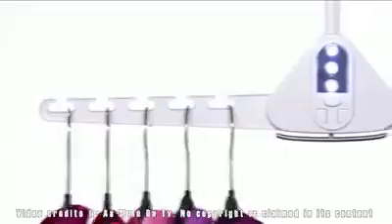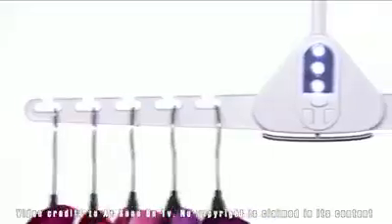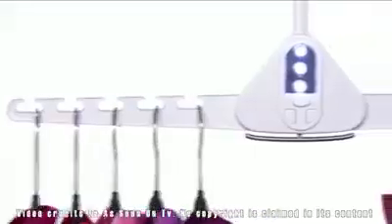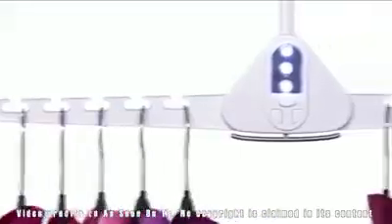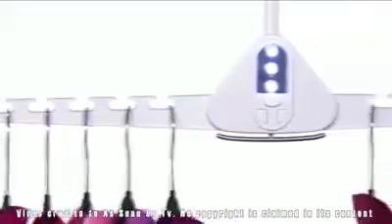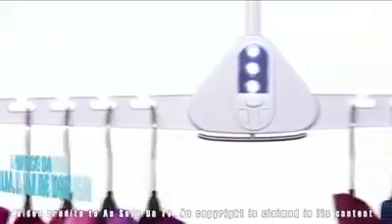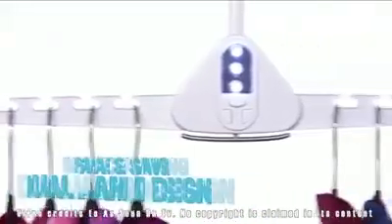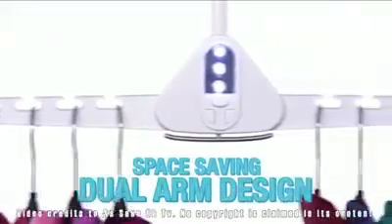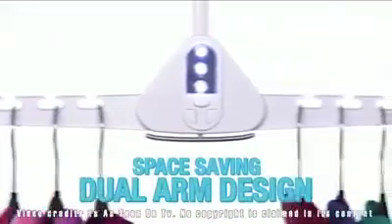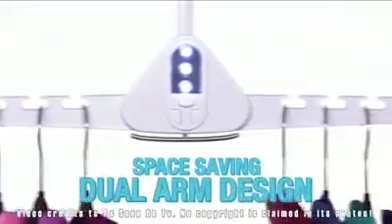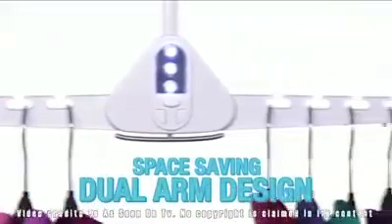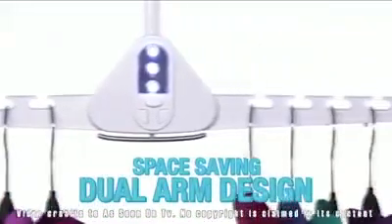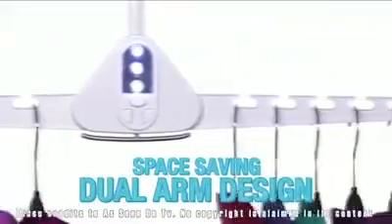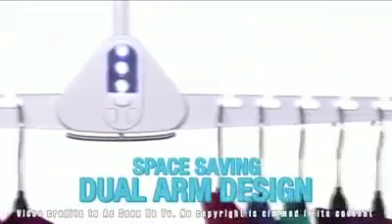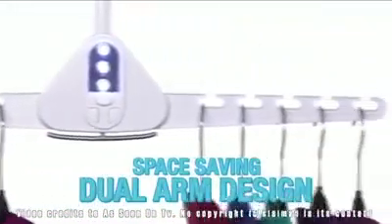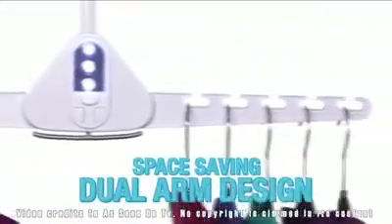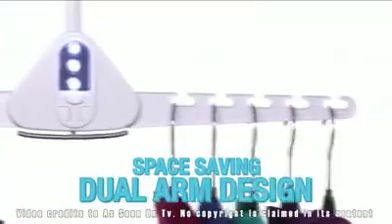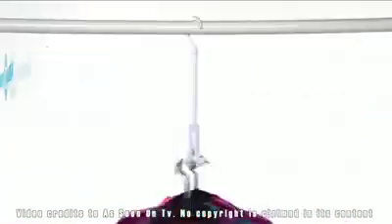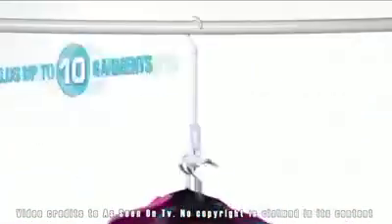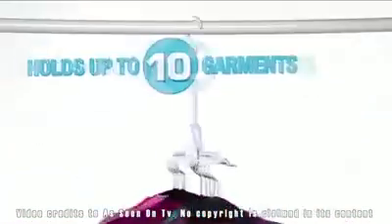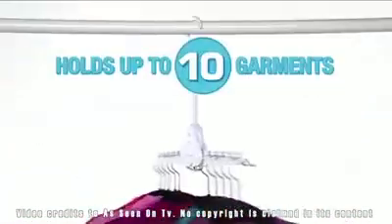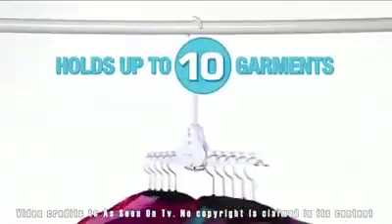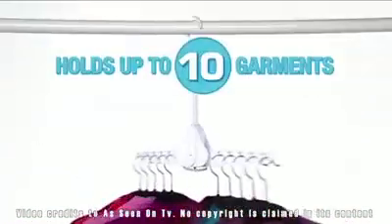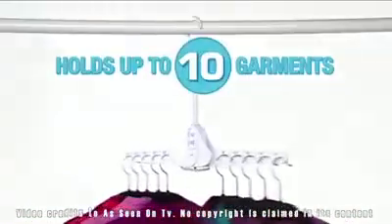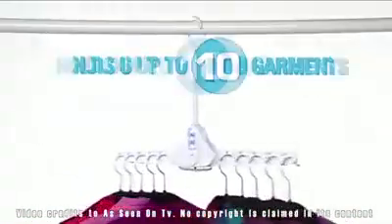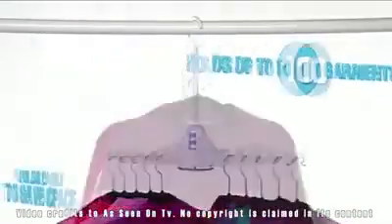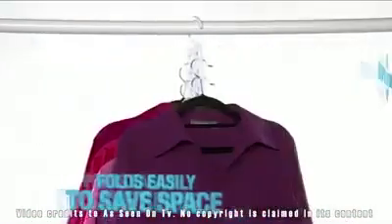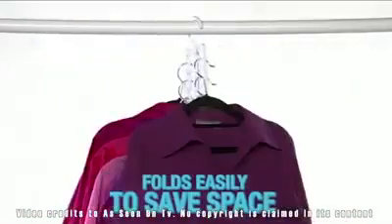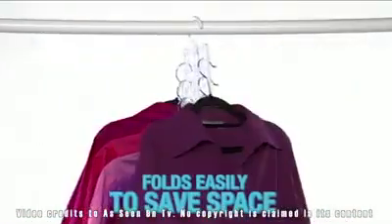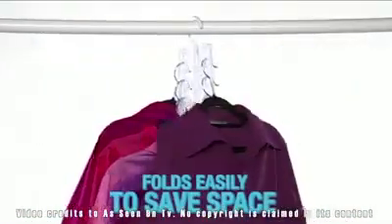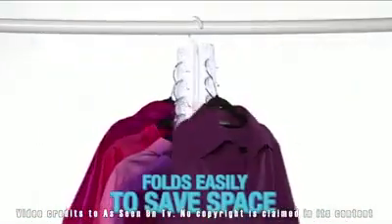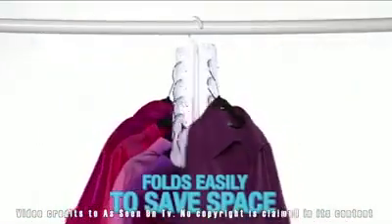The secret is in the patent-pending space-saving dual-arm design. It holds up to ten garments and folds easily to save you more space.